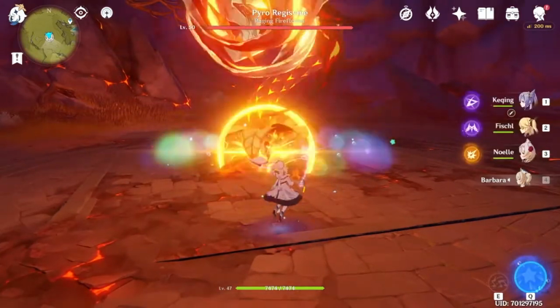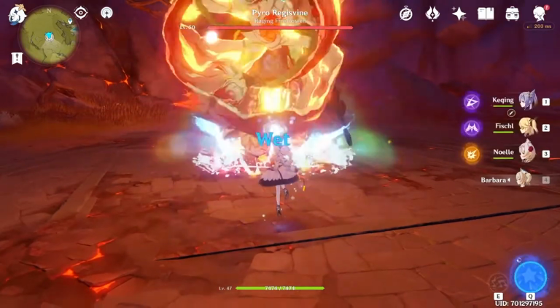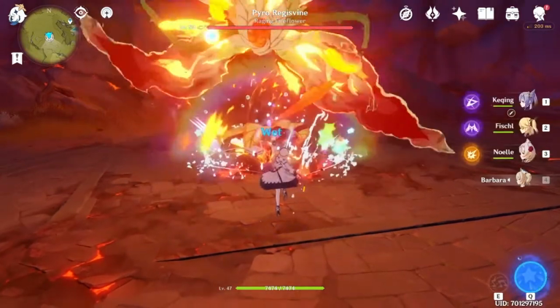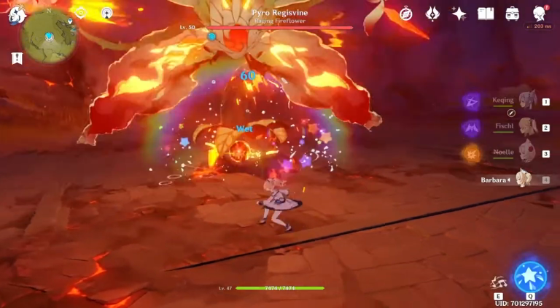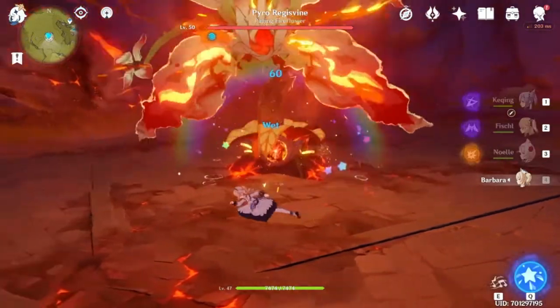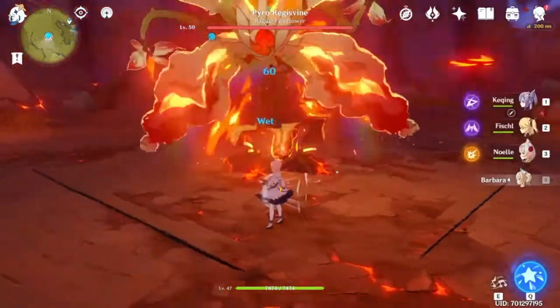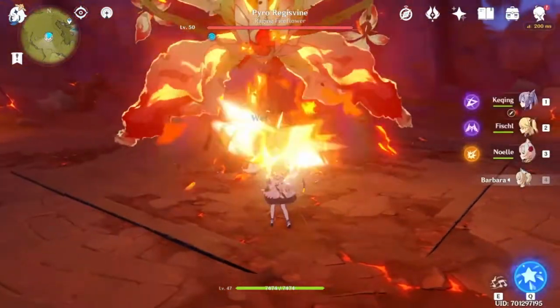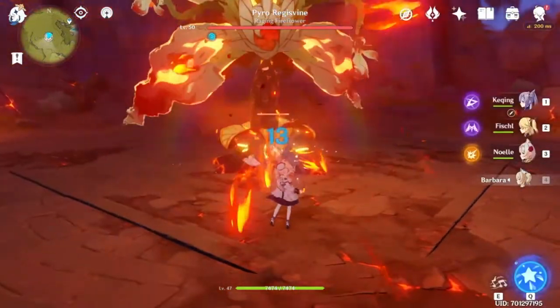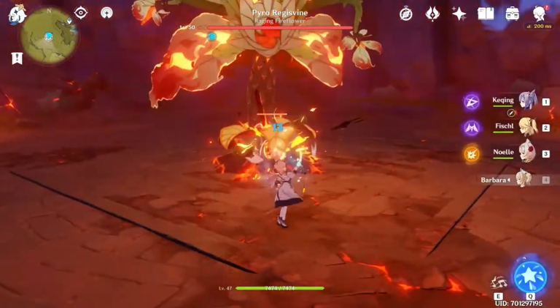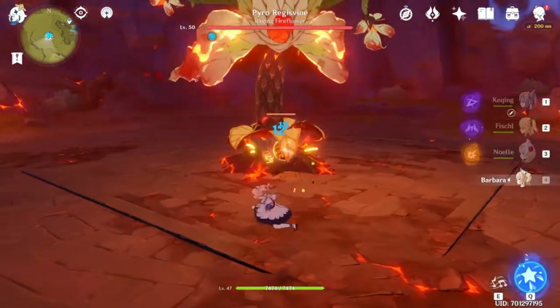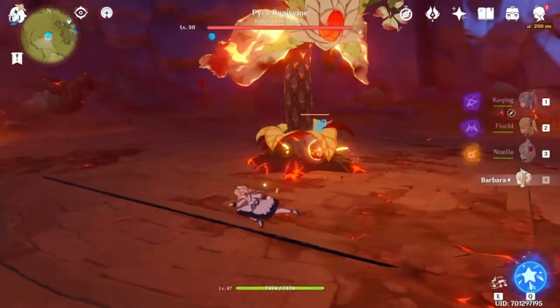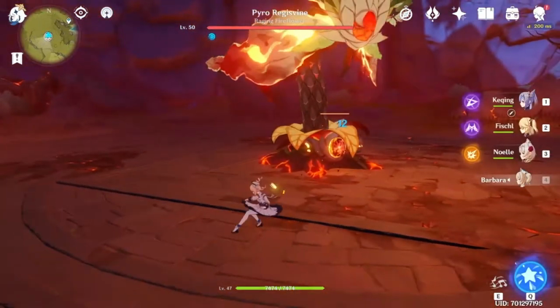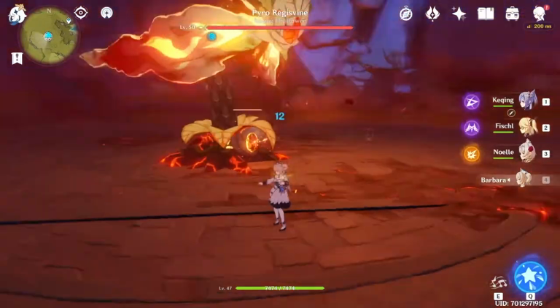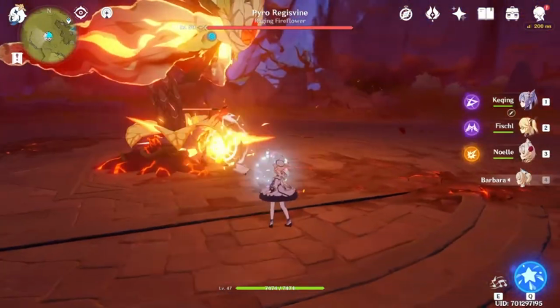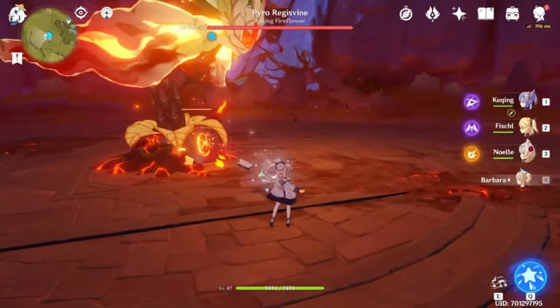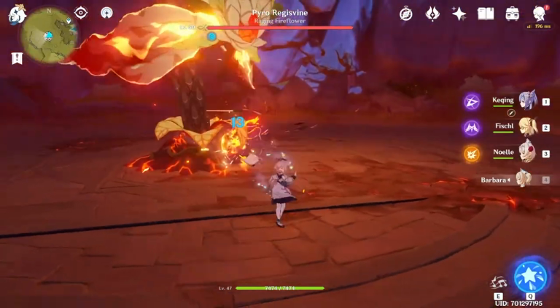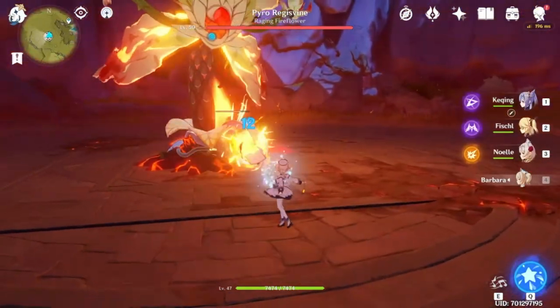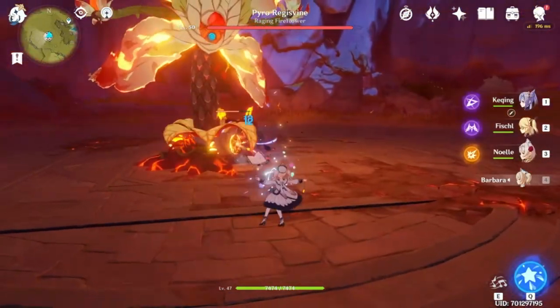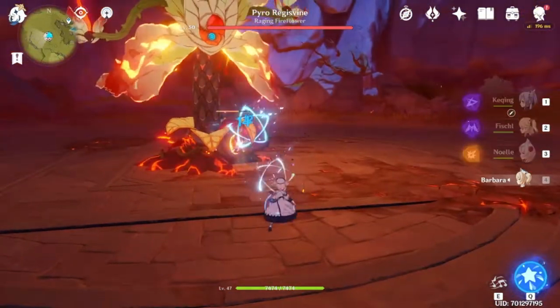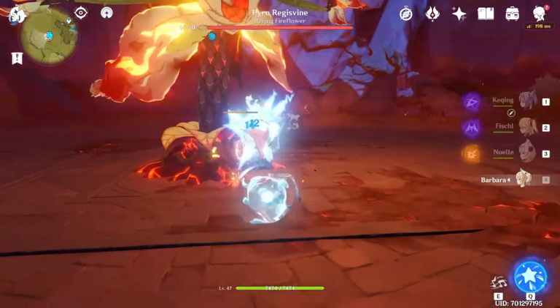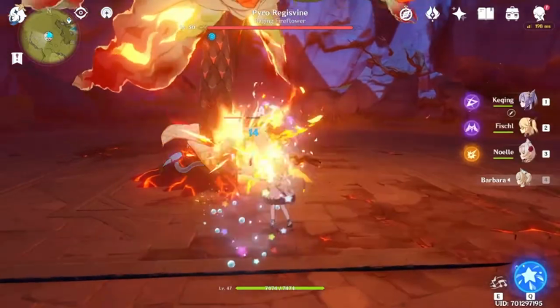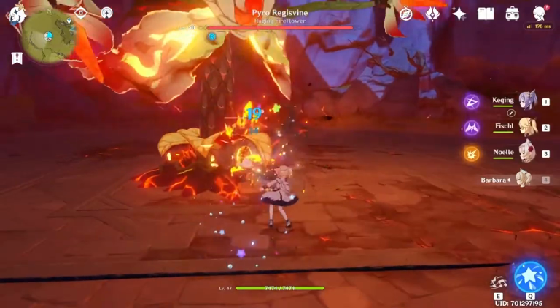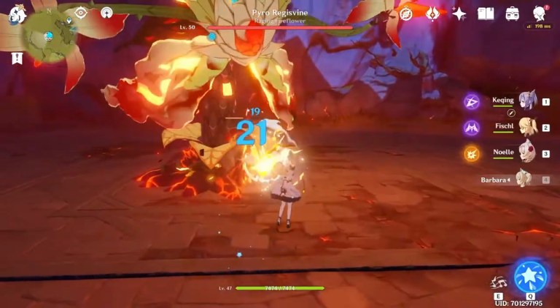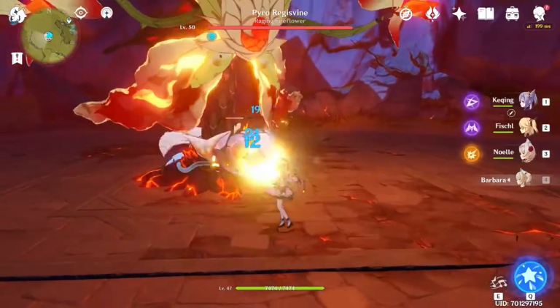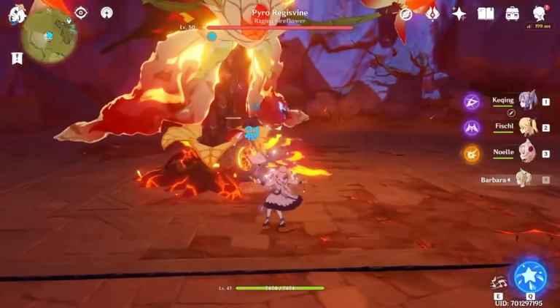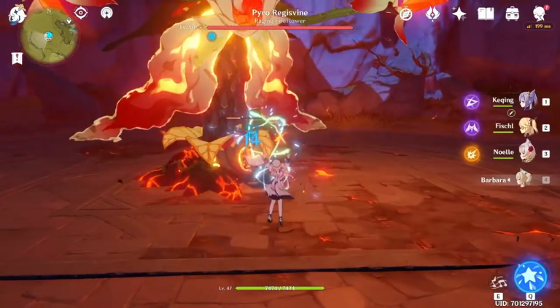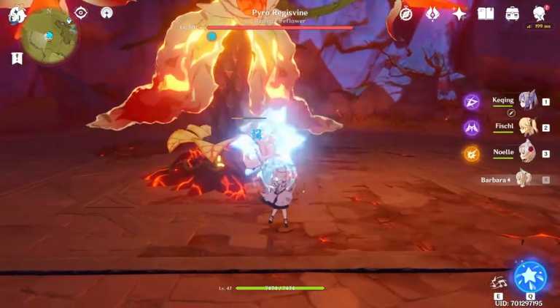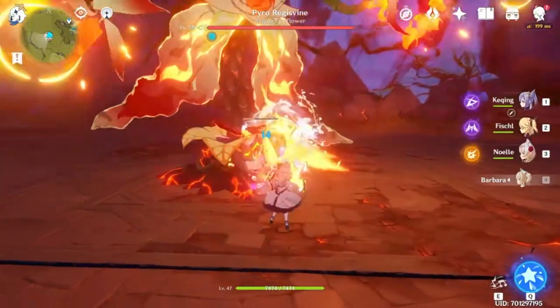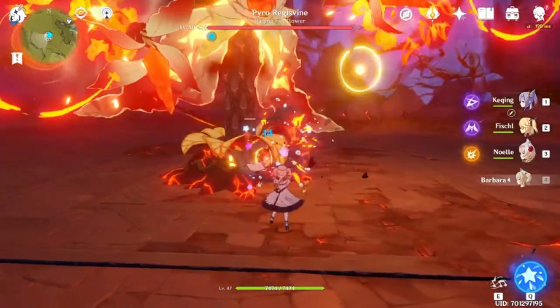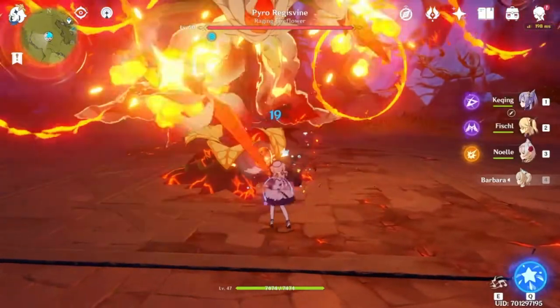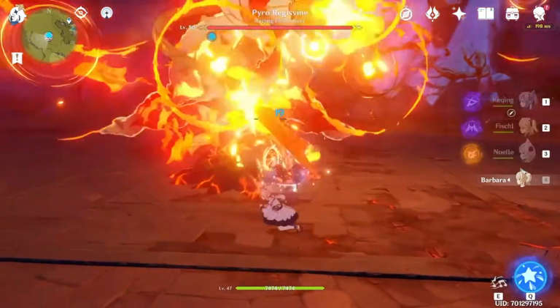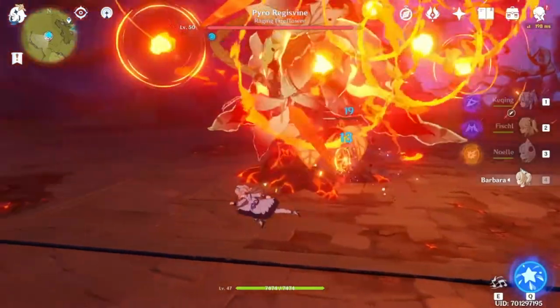The core is this thing right at the bottom here. You can see it has this little health bar. Use your water hero to attack it and basically destroy it.